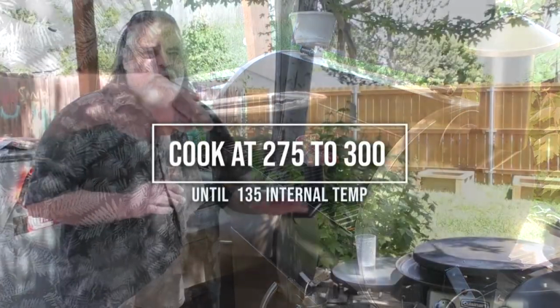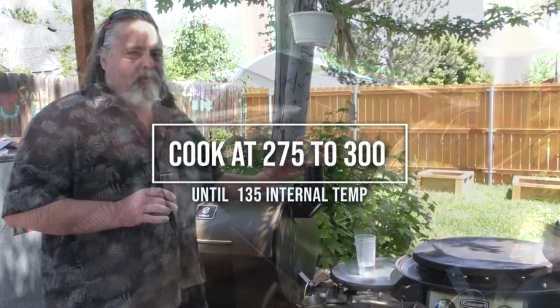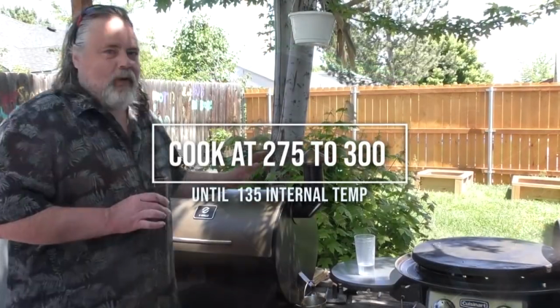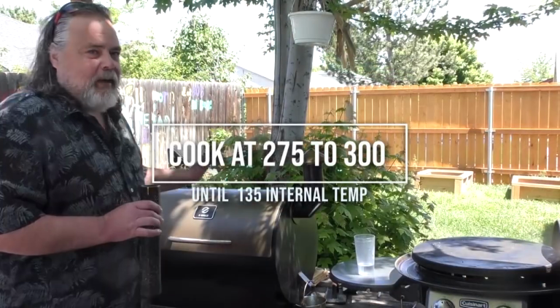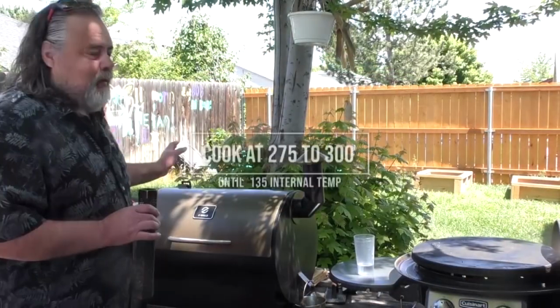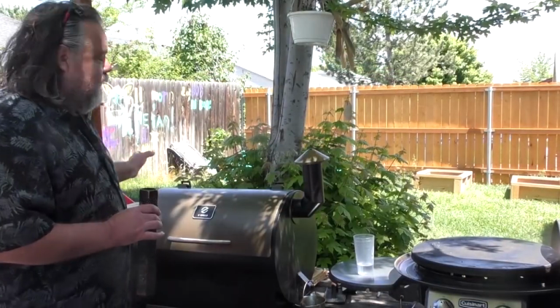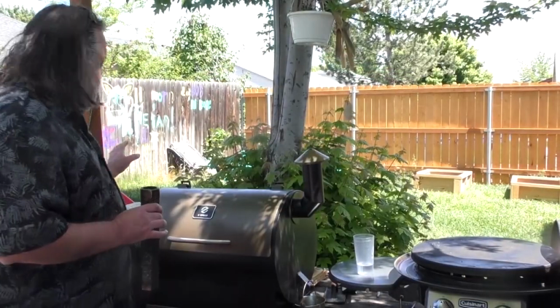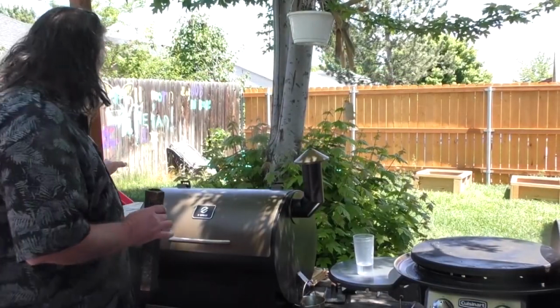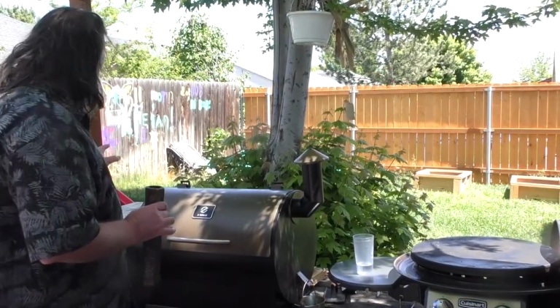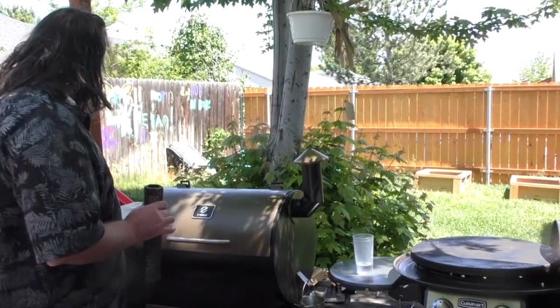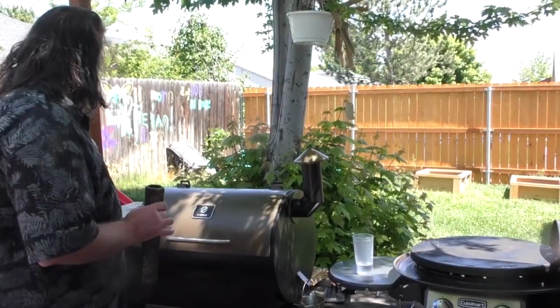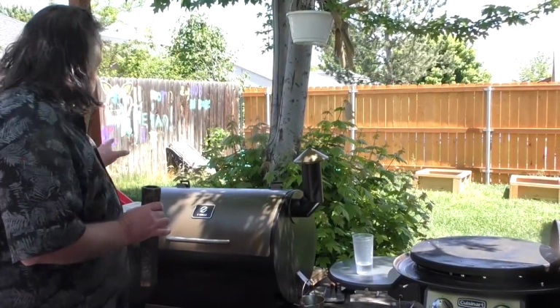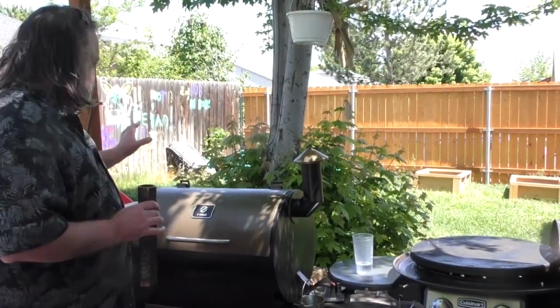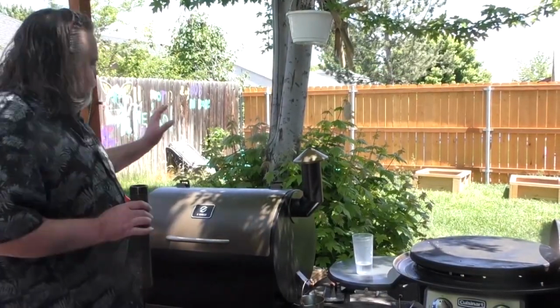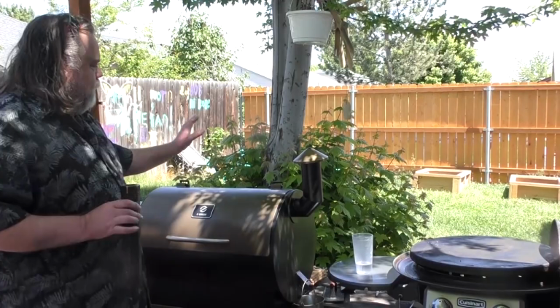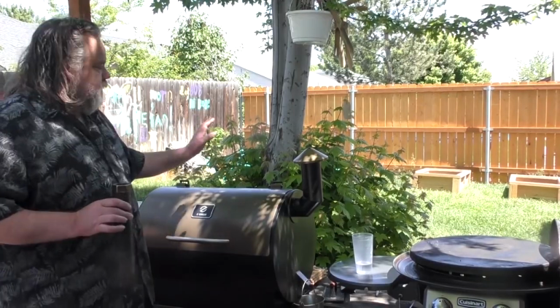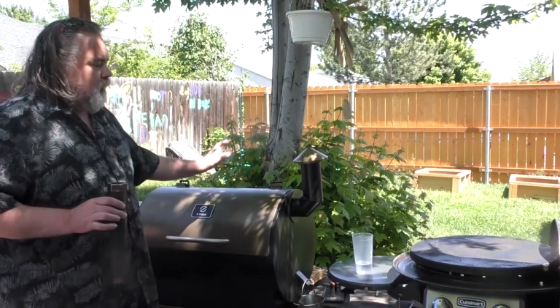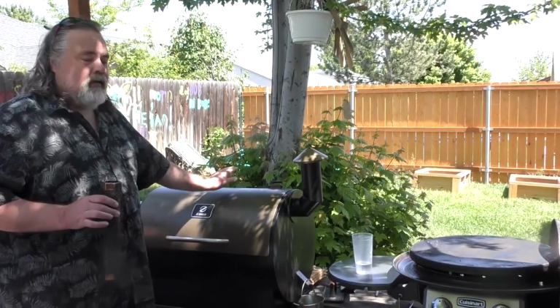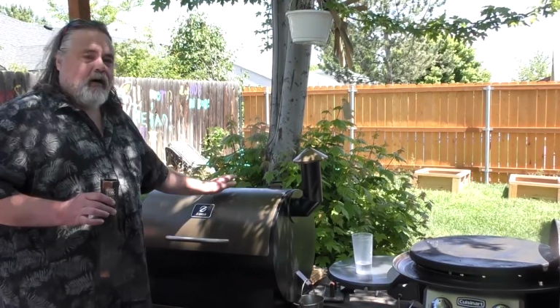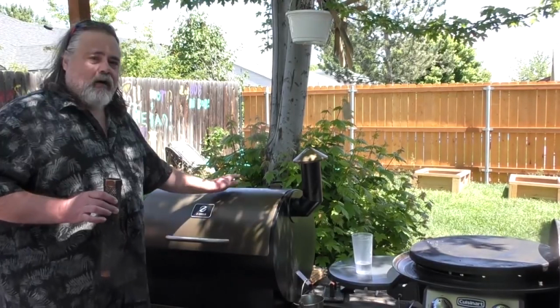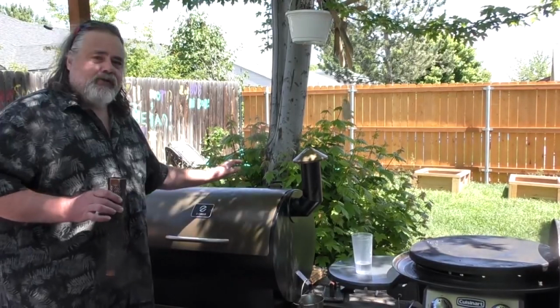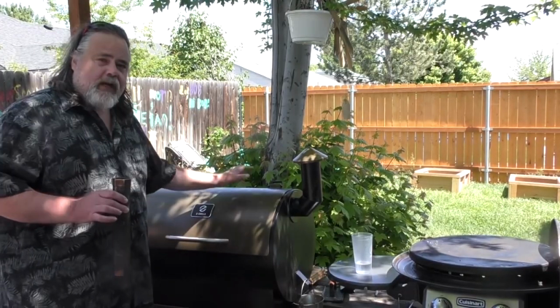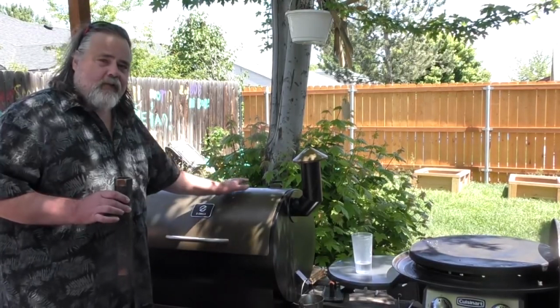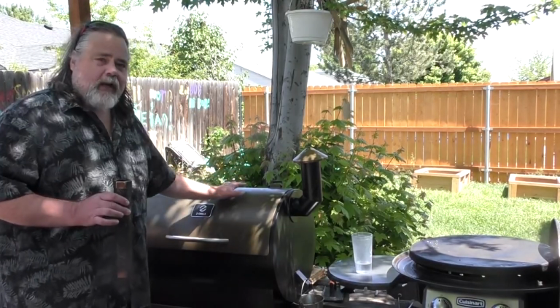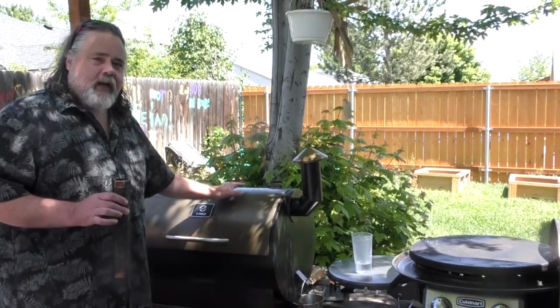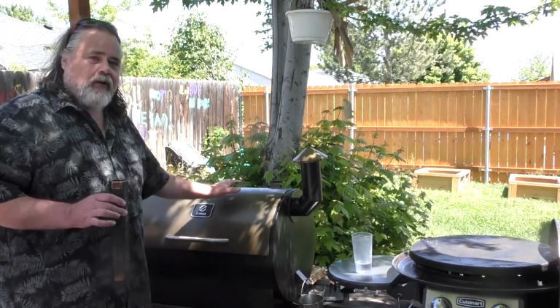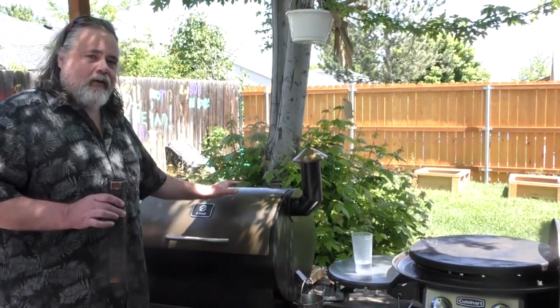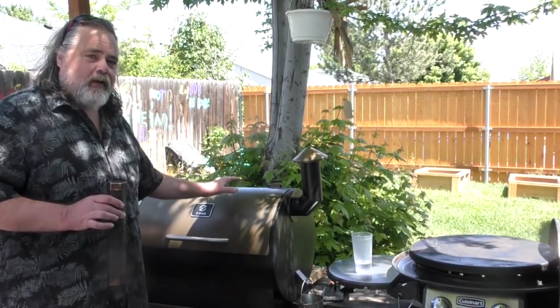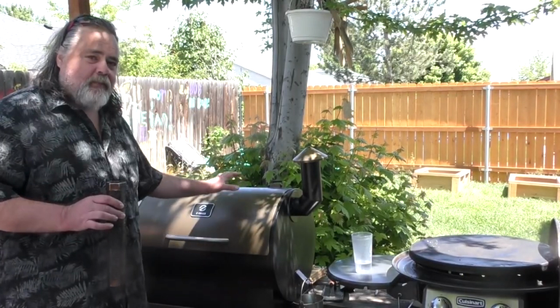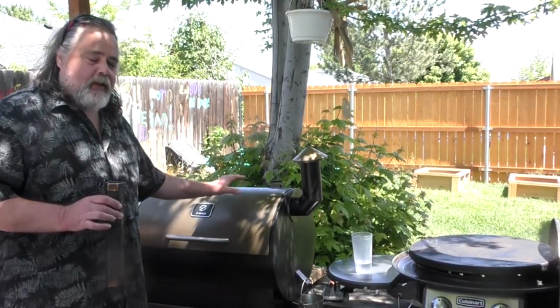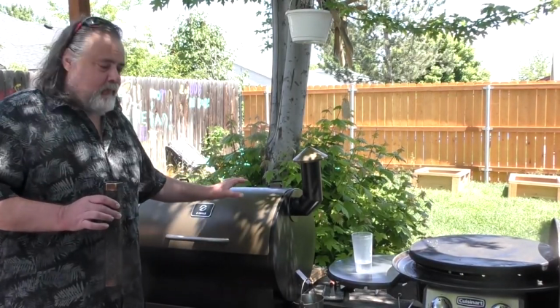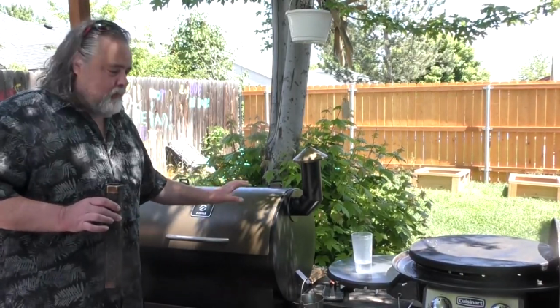We're at about 95 degrees on our steak right now here in the pellet grill.